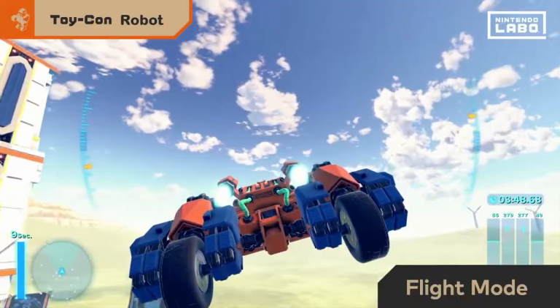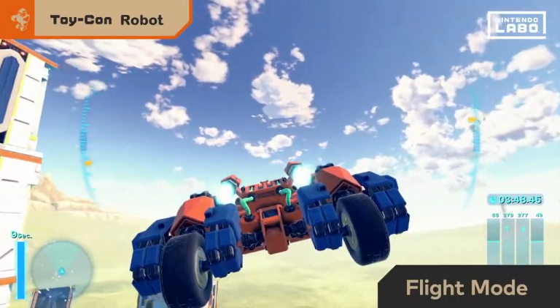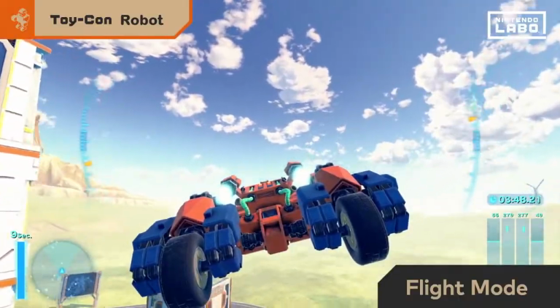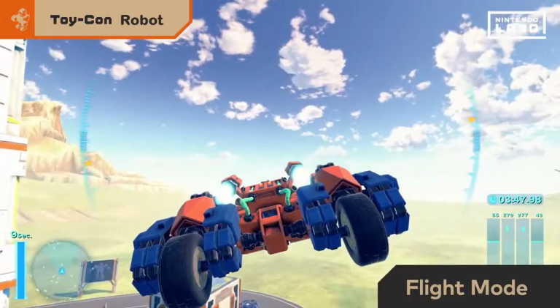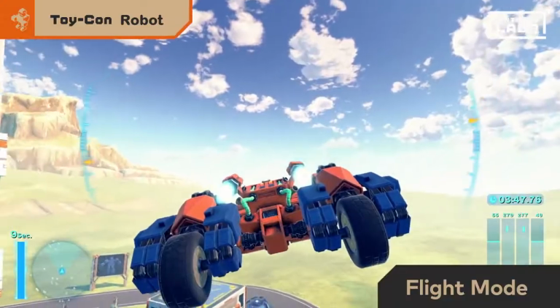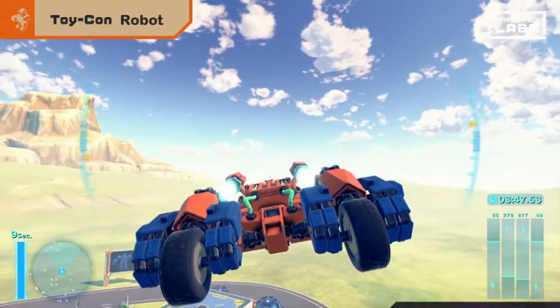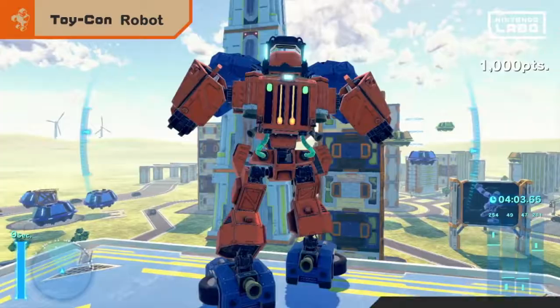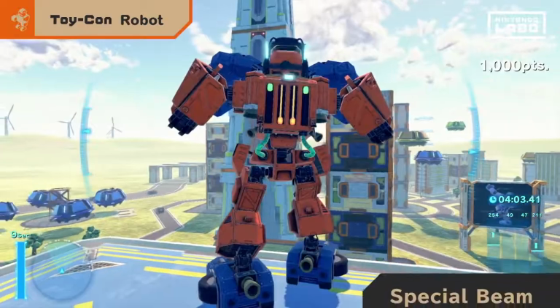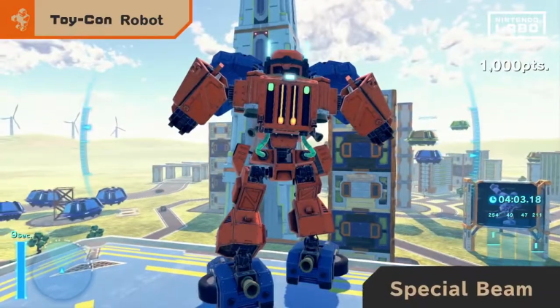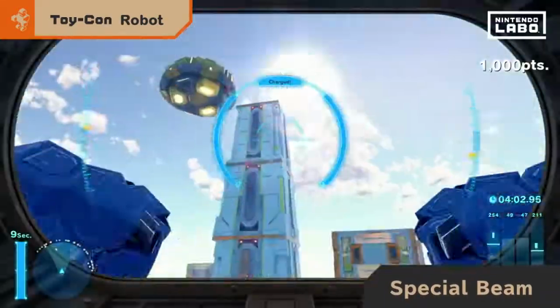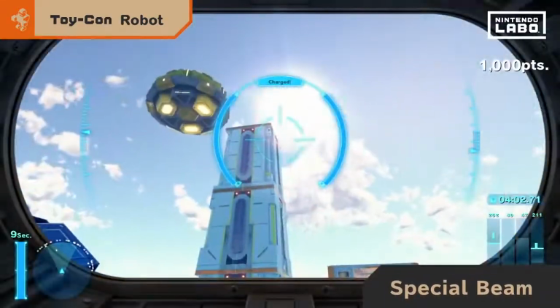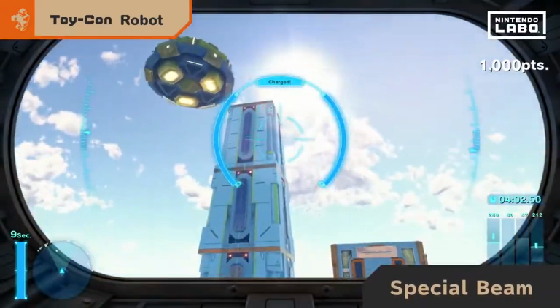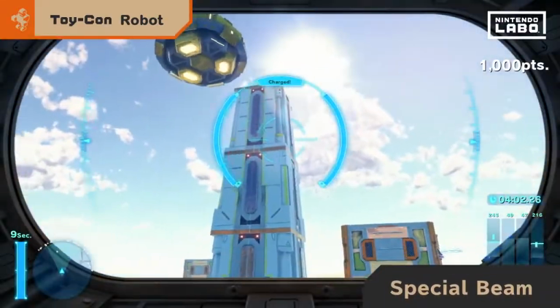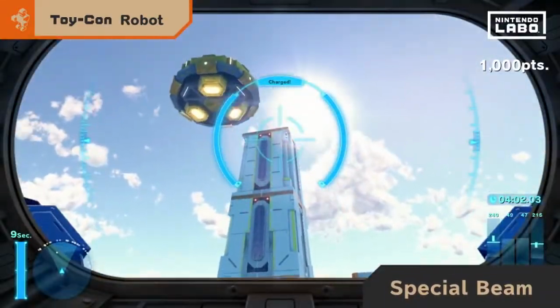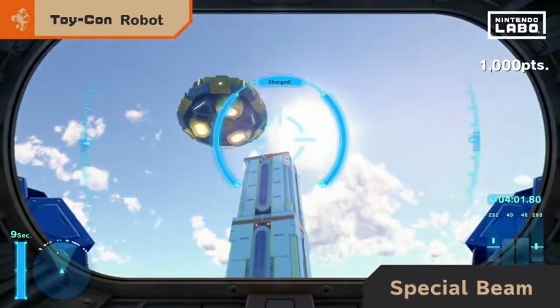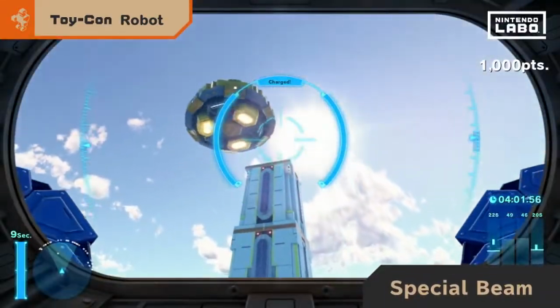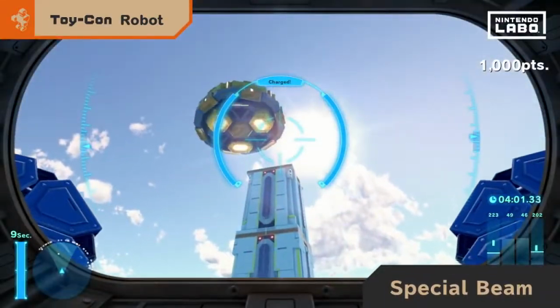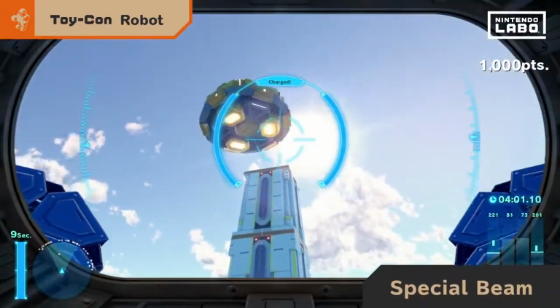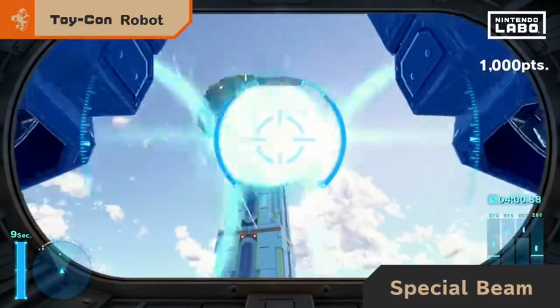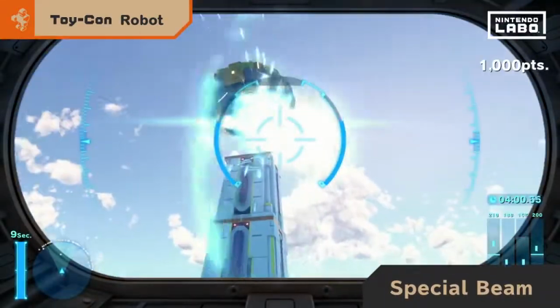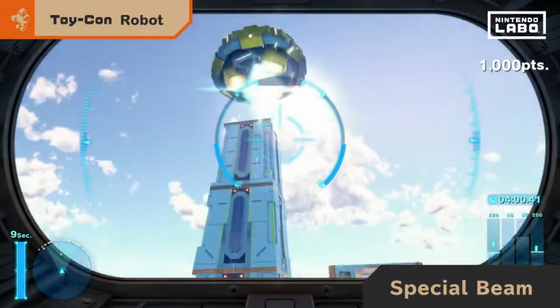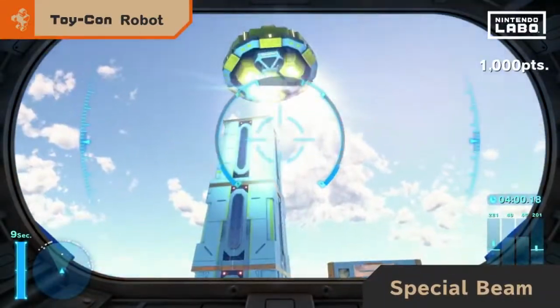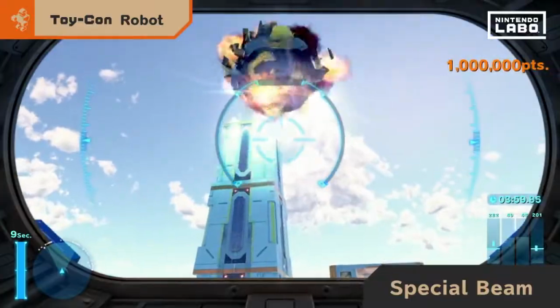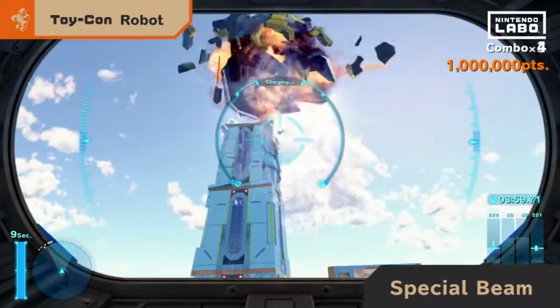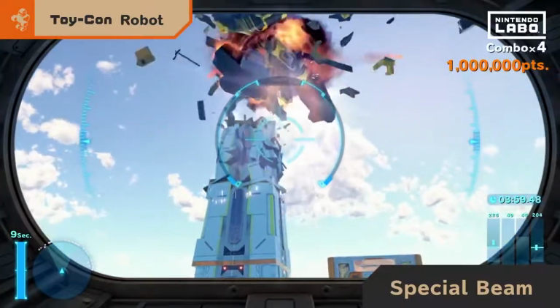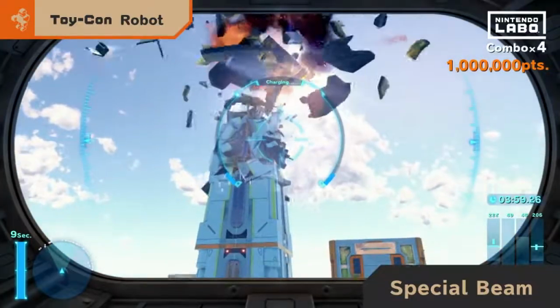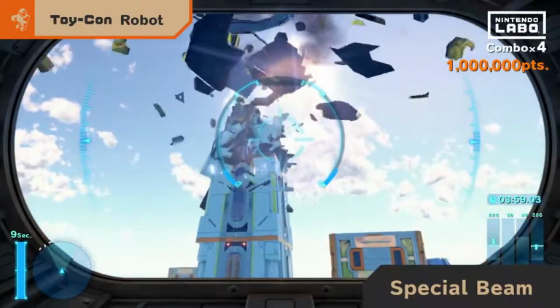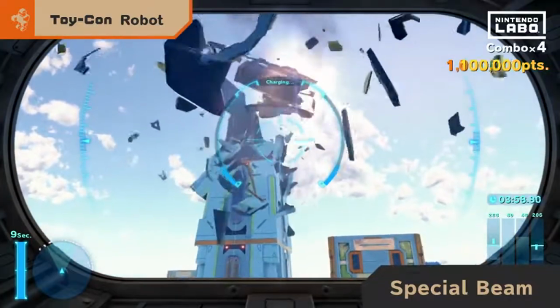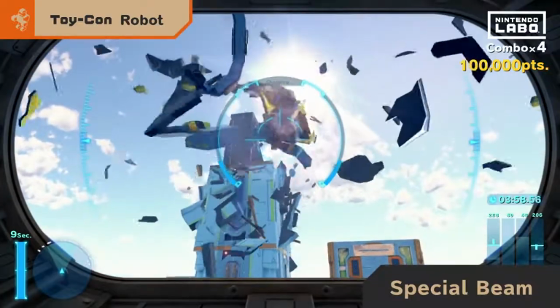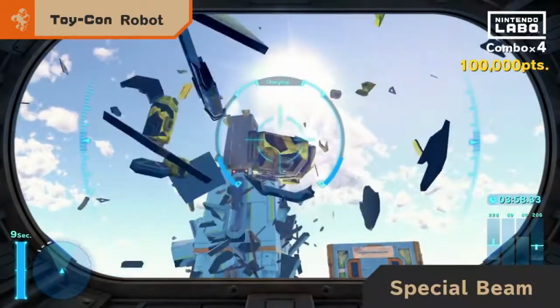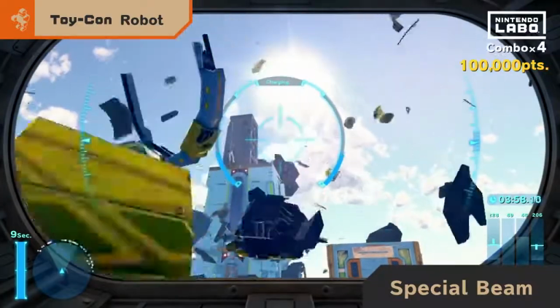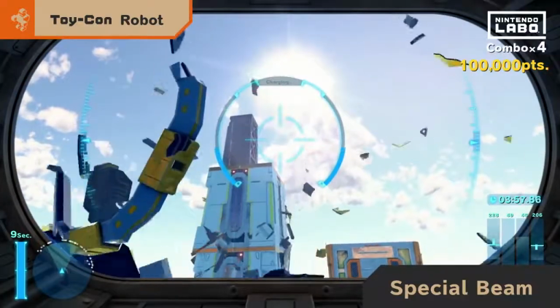Now for the big one. Lower the visor. Aim. And thrust both arms forward to unleash a special beam.